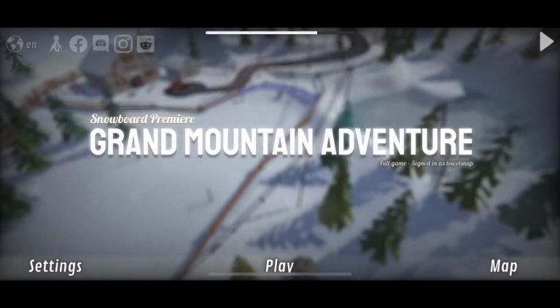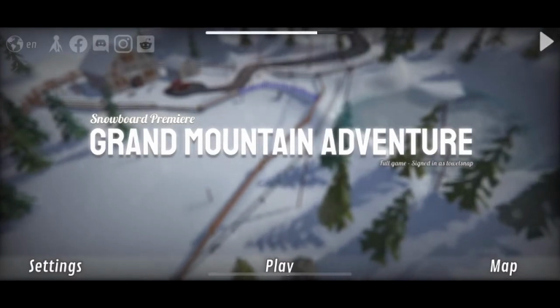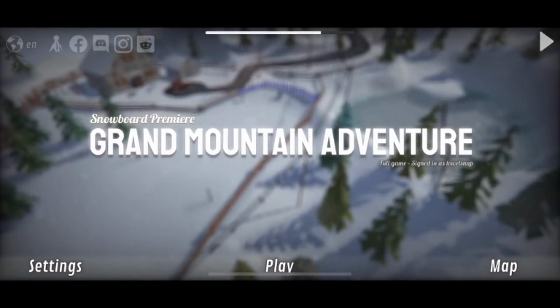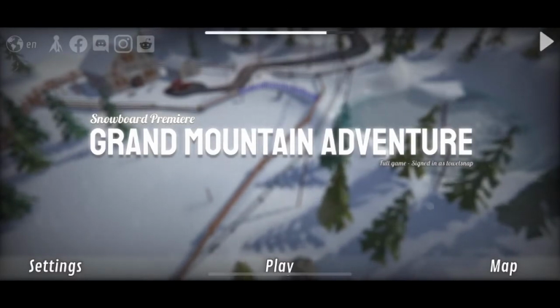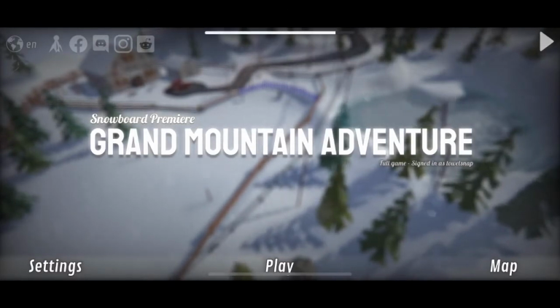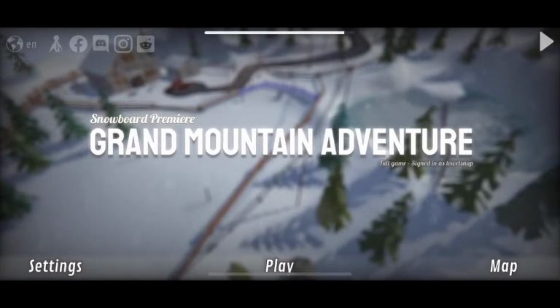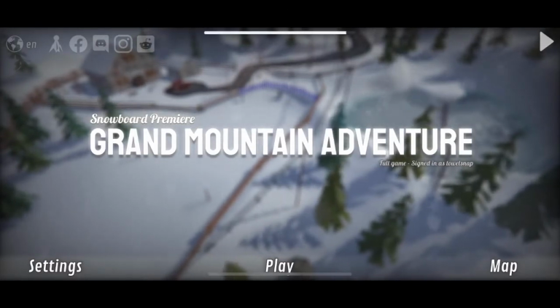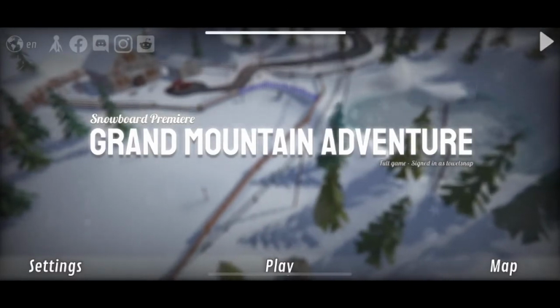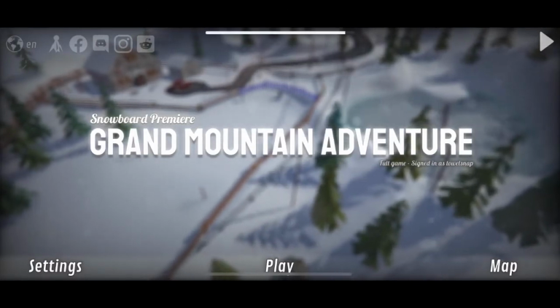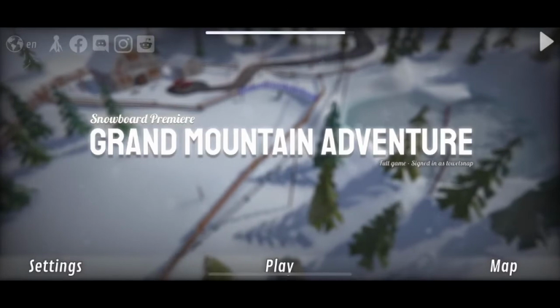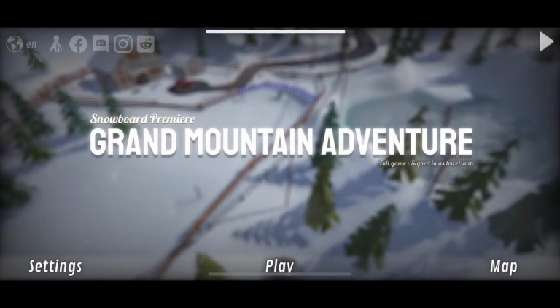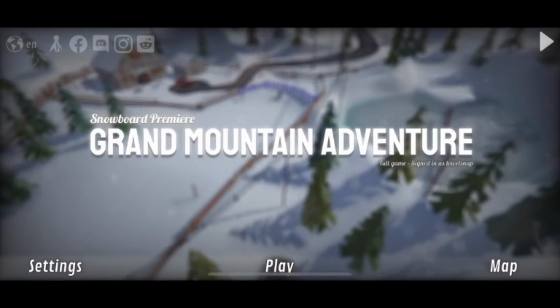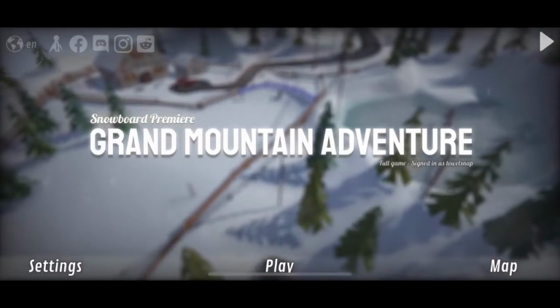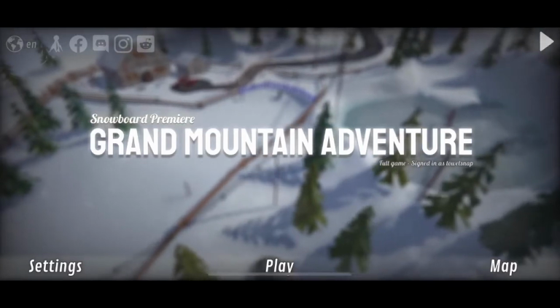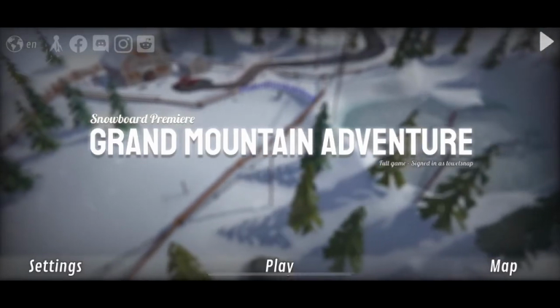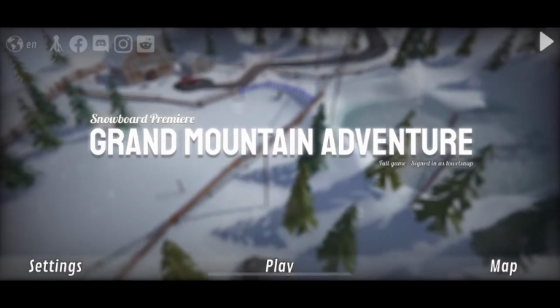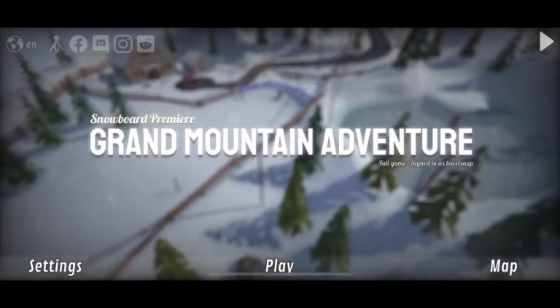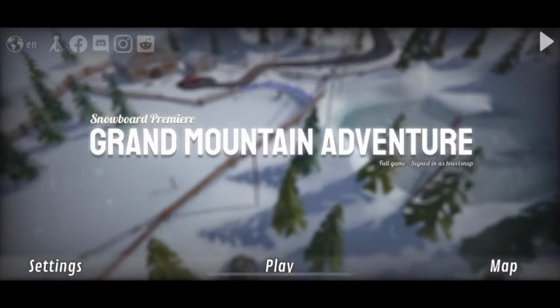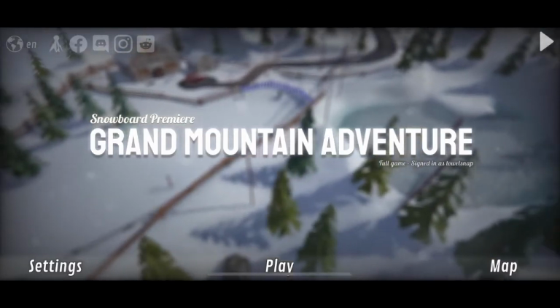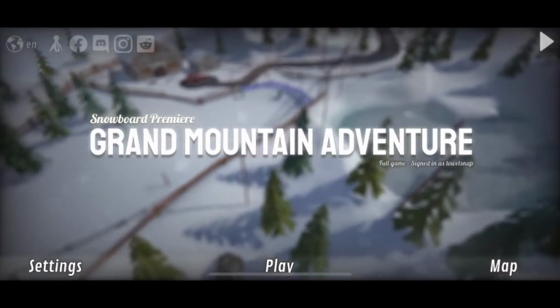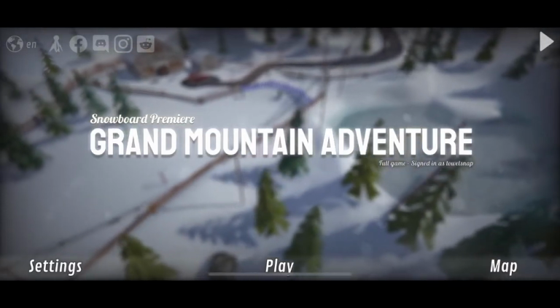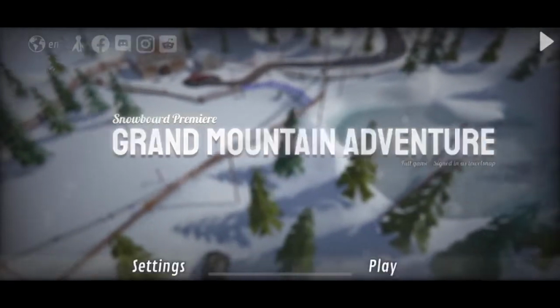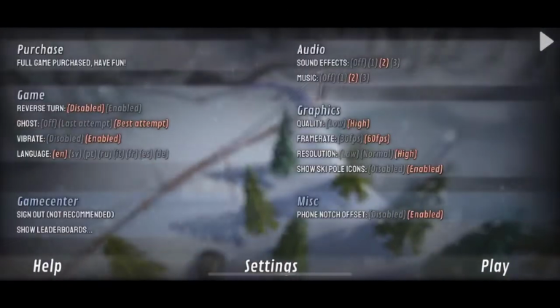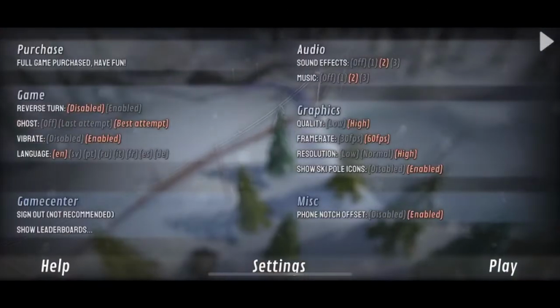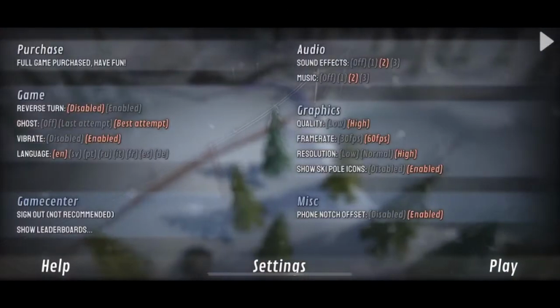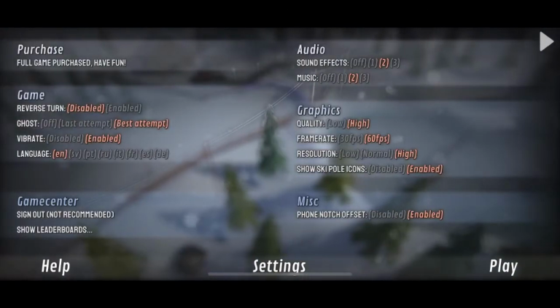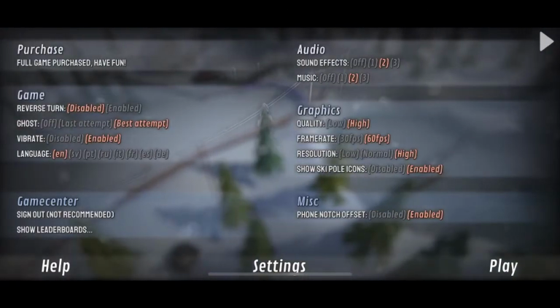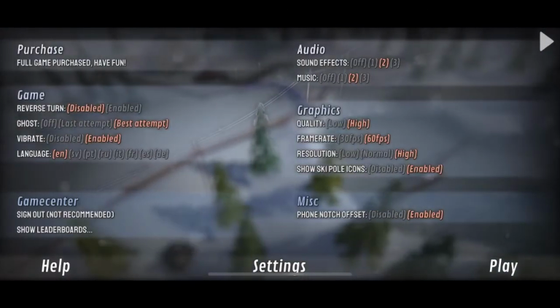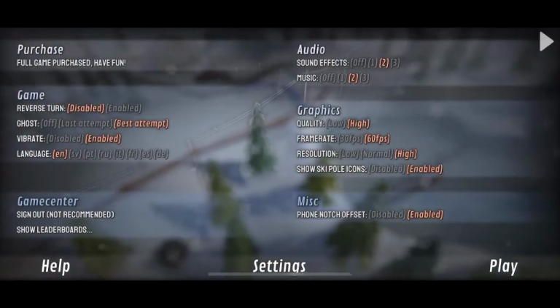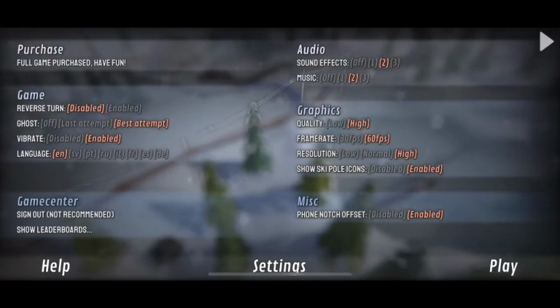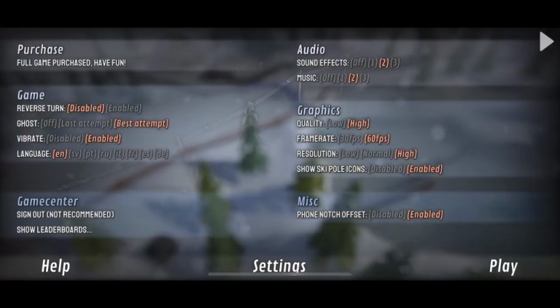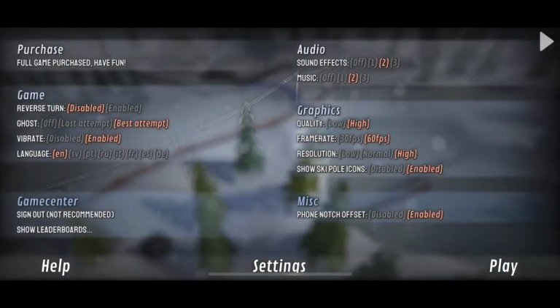I'm gonna spoil it — she's definitely a 5 out of 5. I cannot stop playing this game. I've probably played it for the last two hours and can't stop.